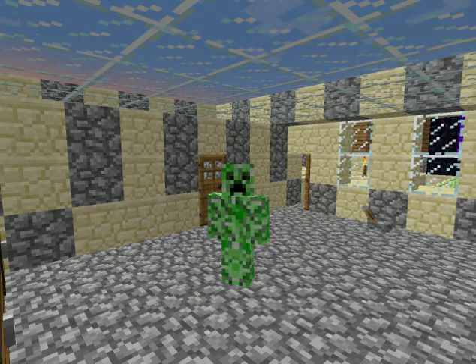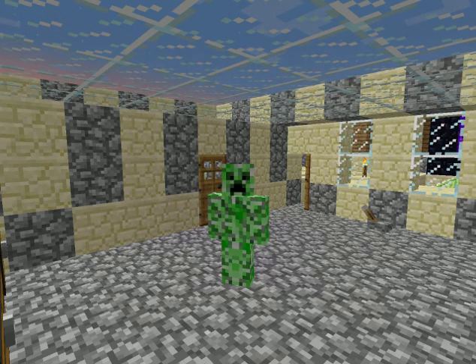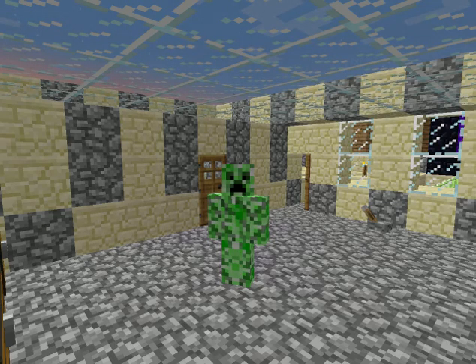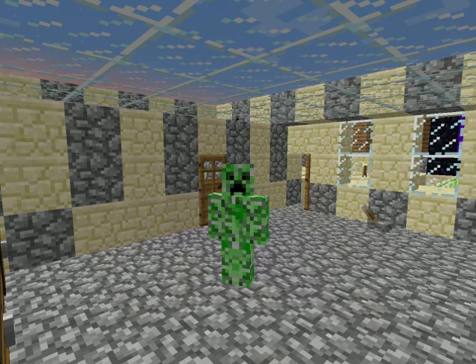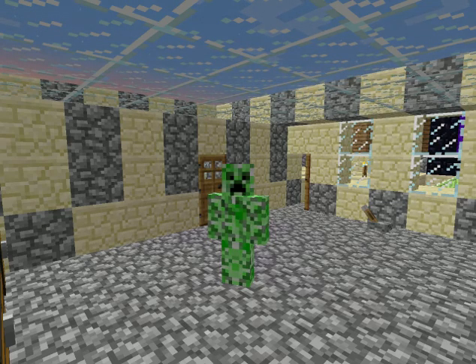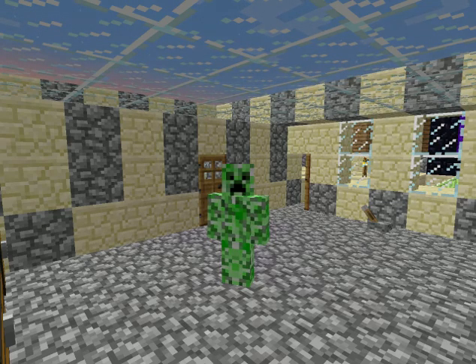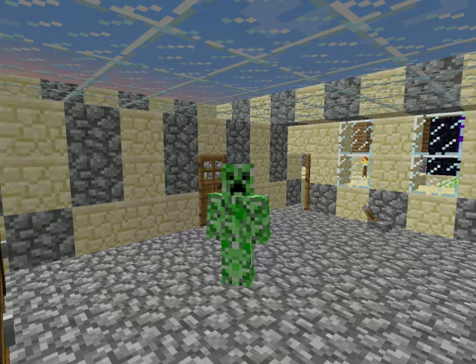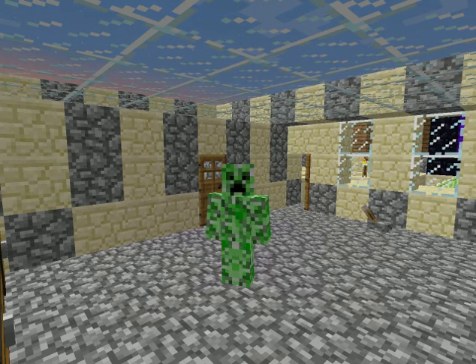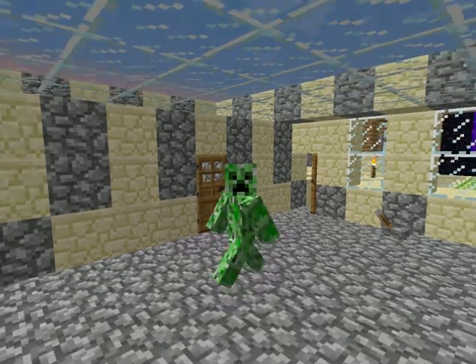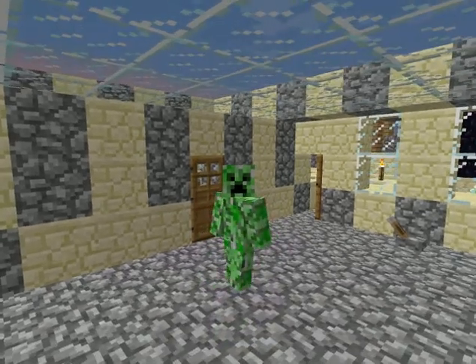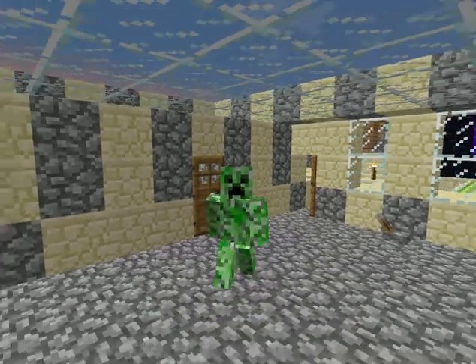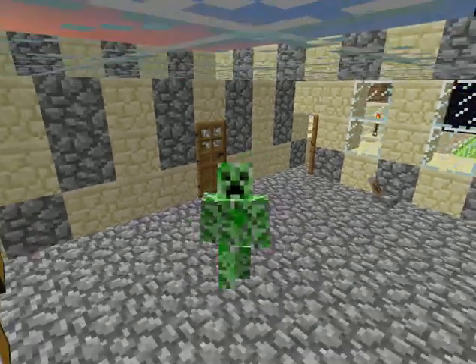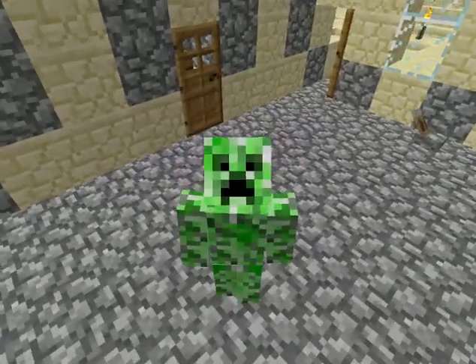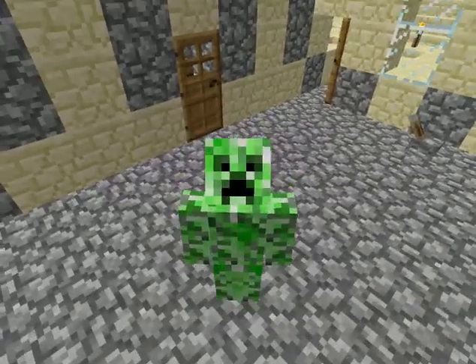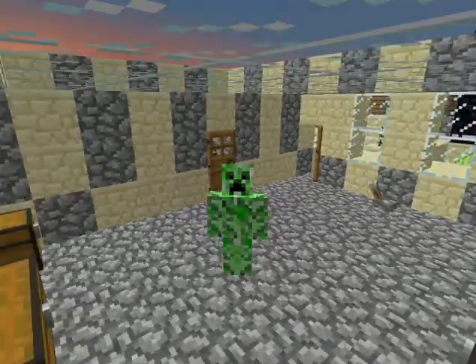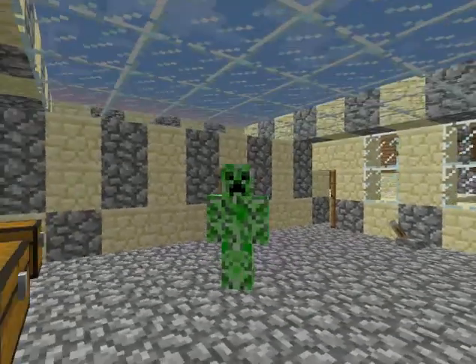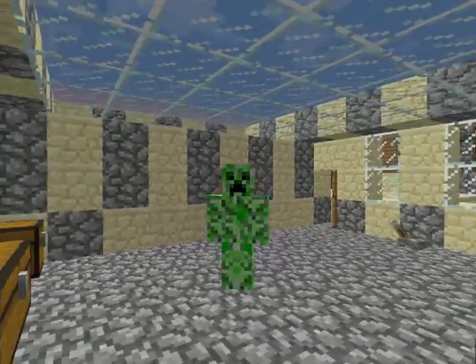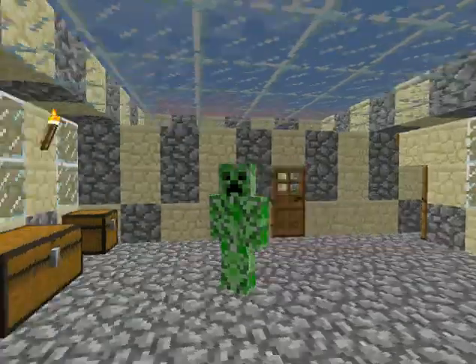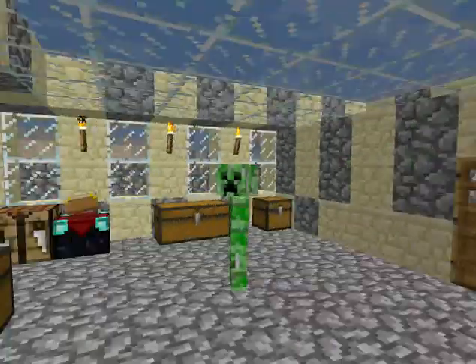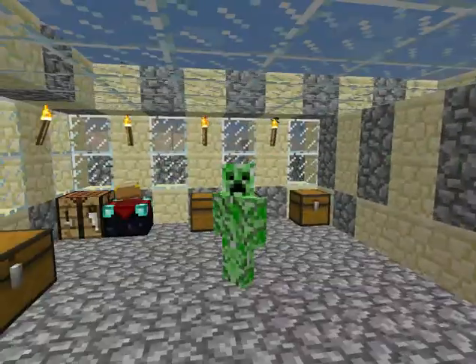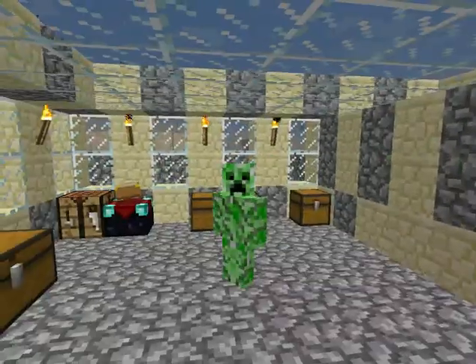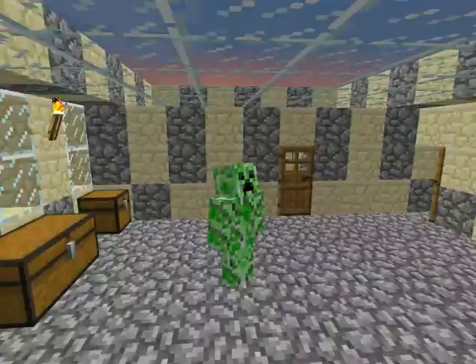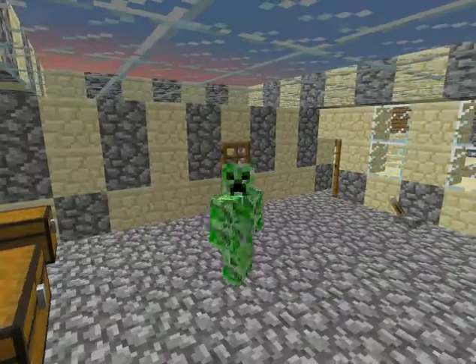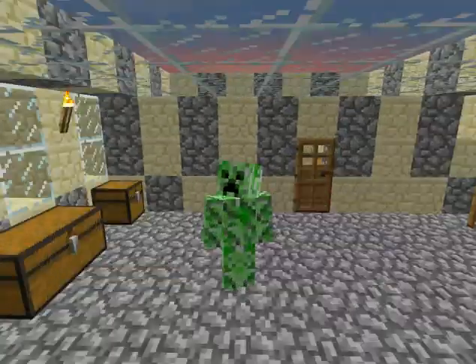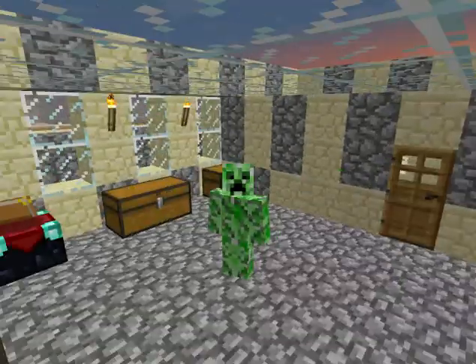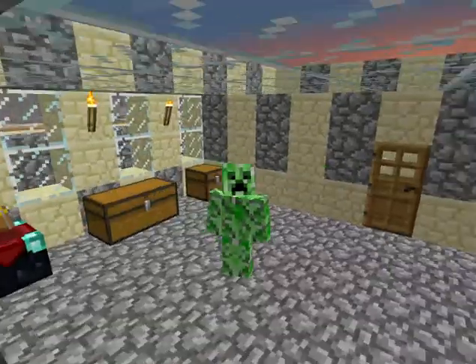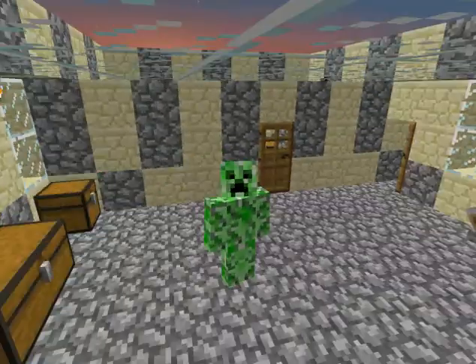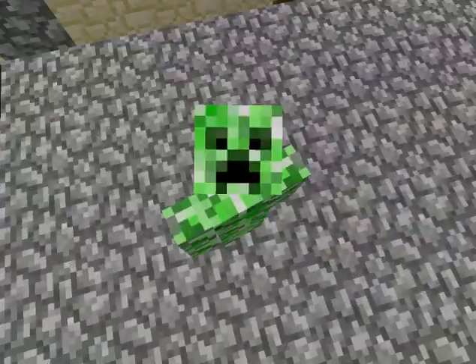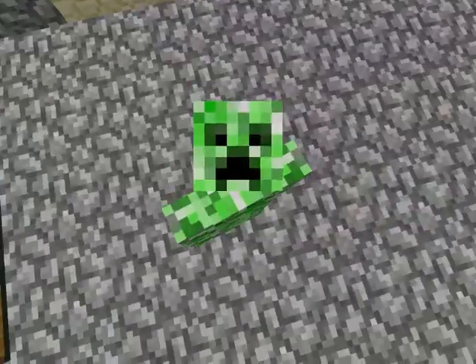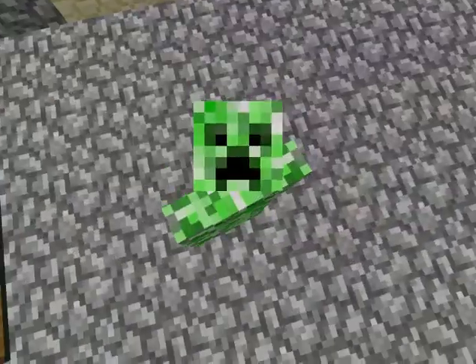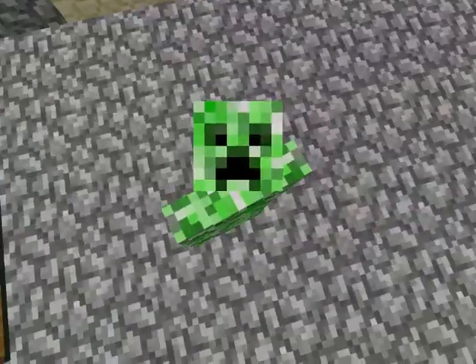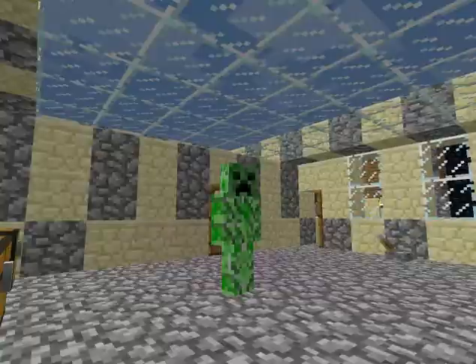Hello guys, RossWat1997 here, and I am the creeper — who's a good guy, I think. Or am I?